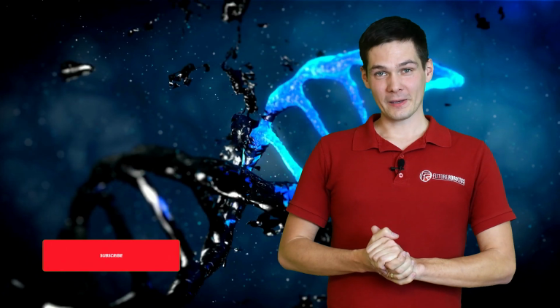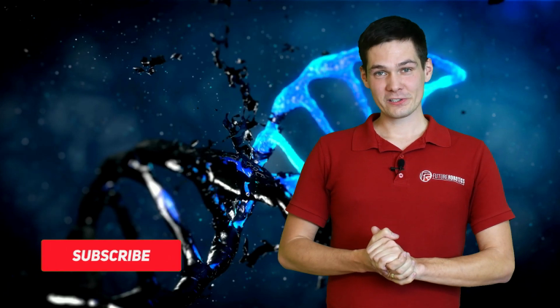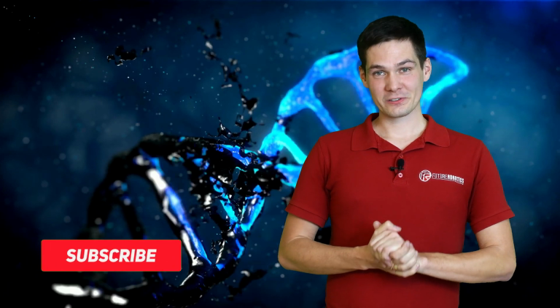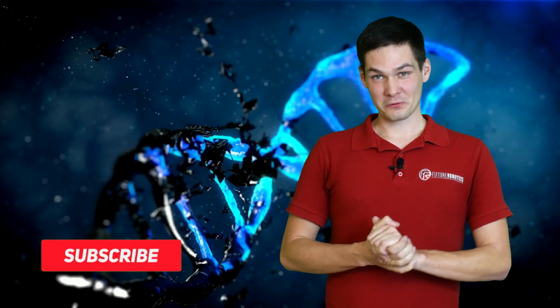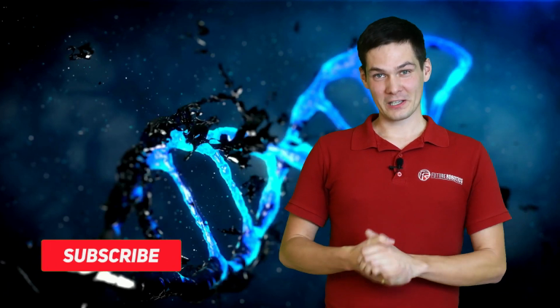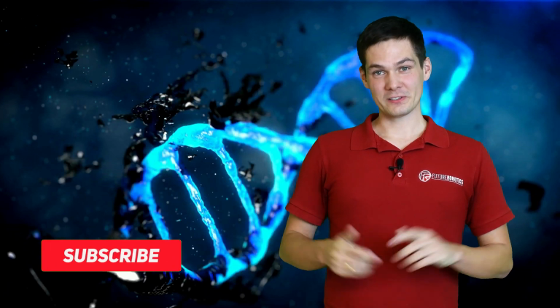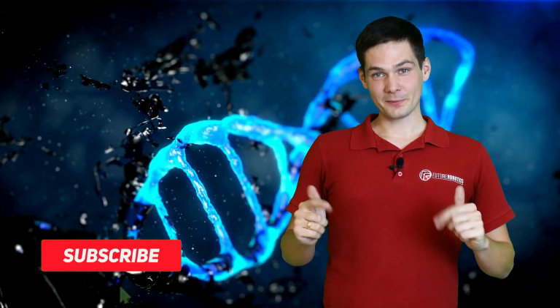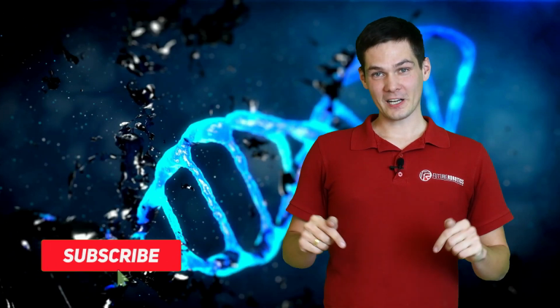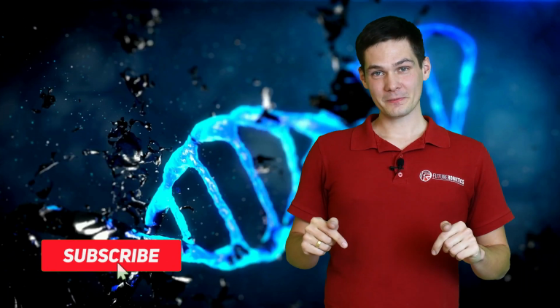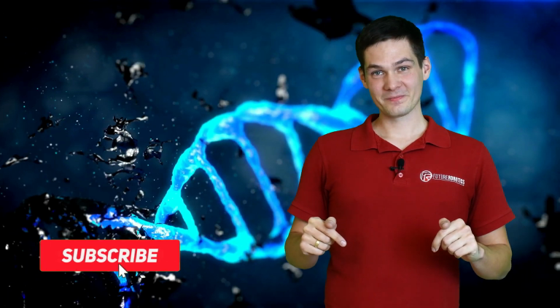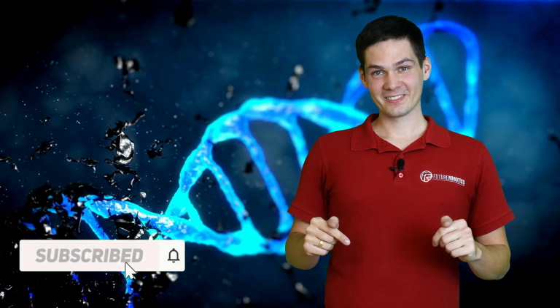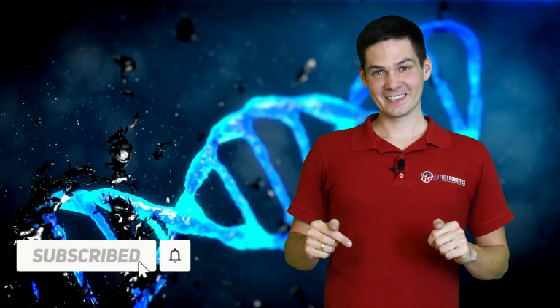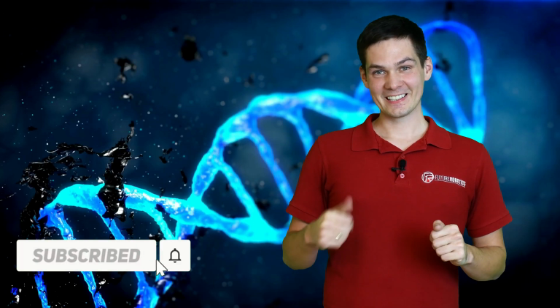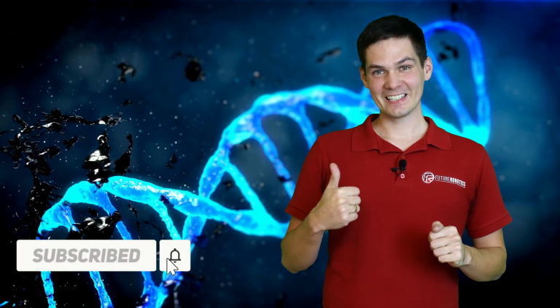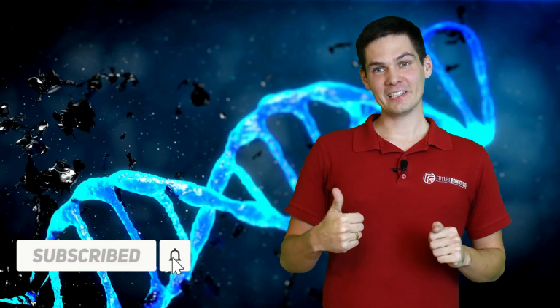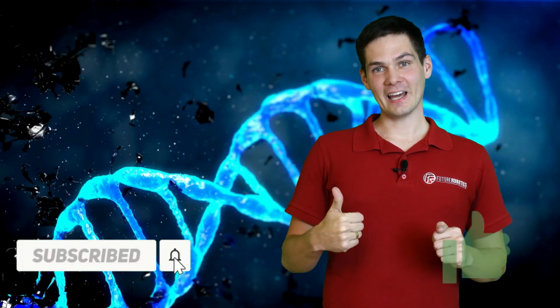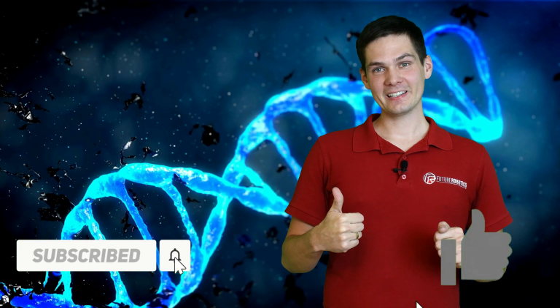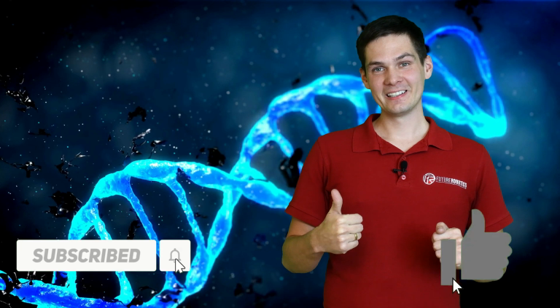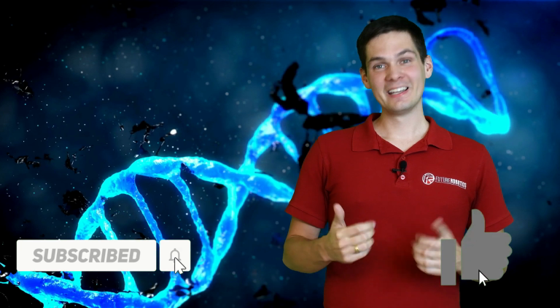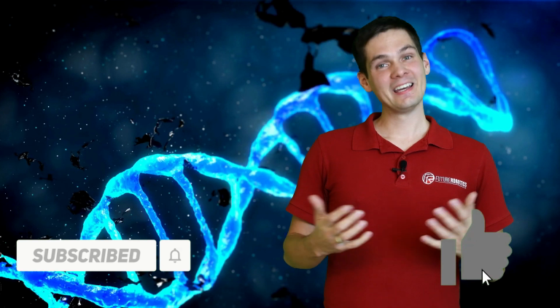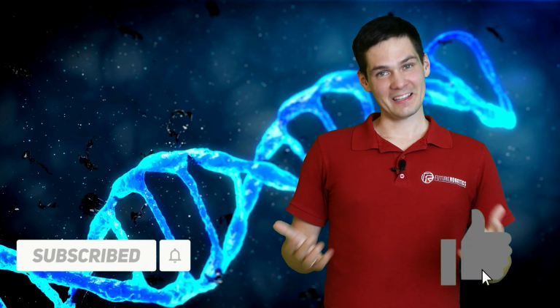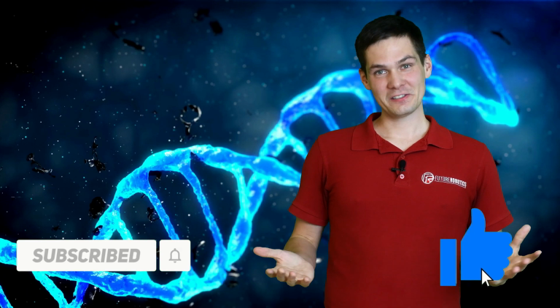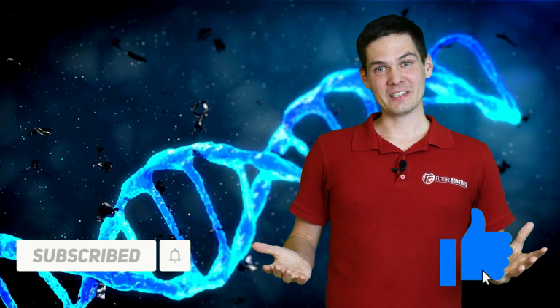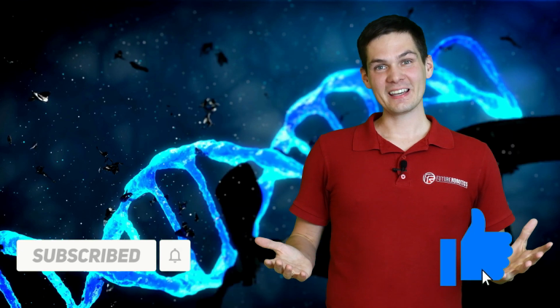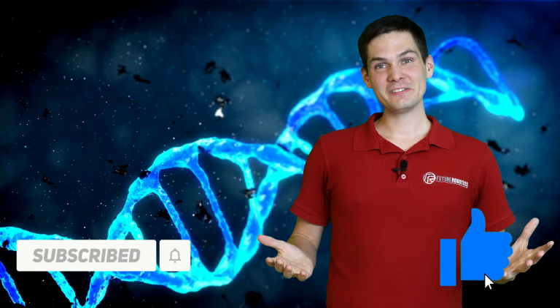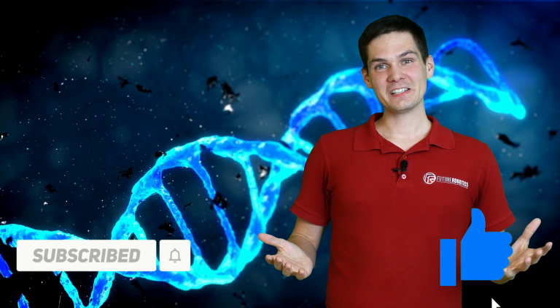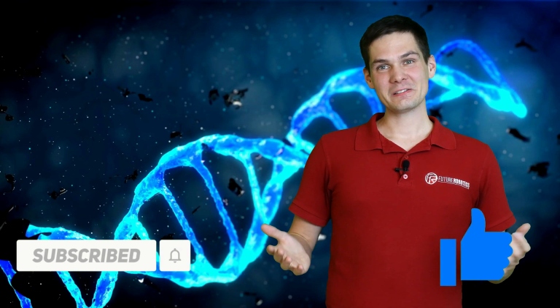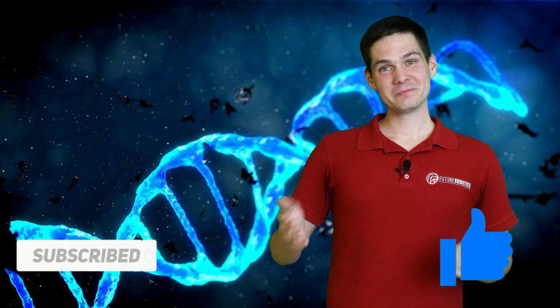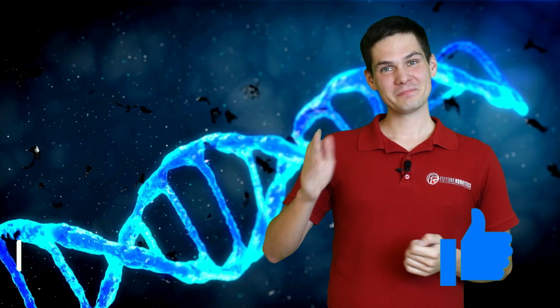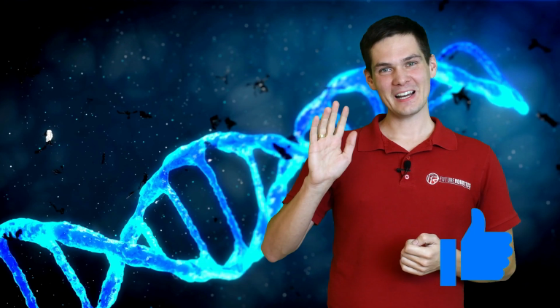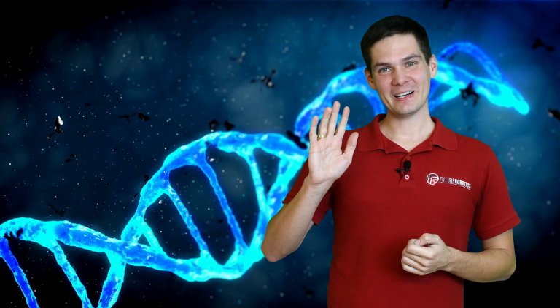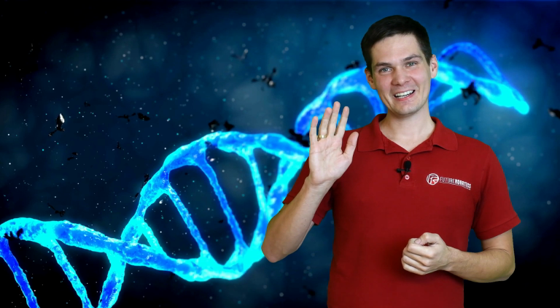That'll be all for today, guys. Thank you so much. Don't forget to subscribe, give it a like, and see you in the next video. Bye bye!